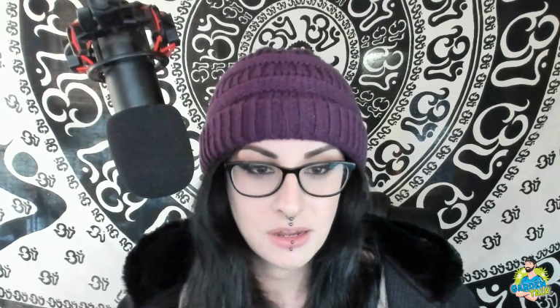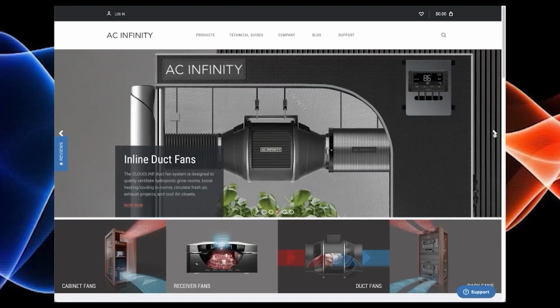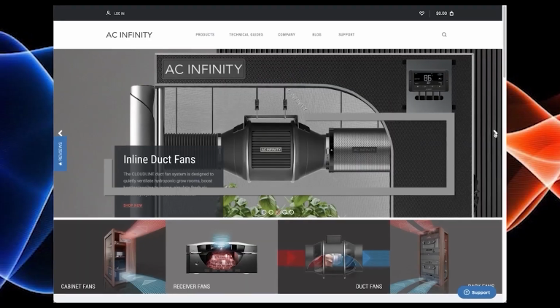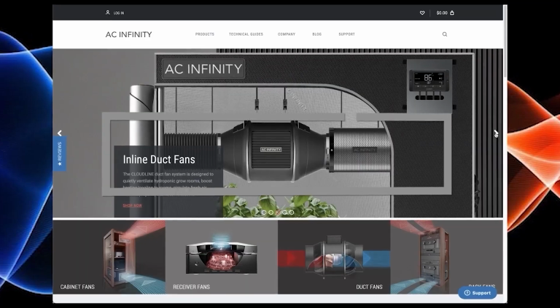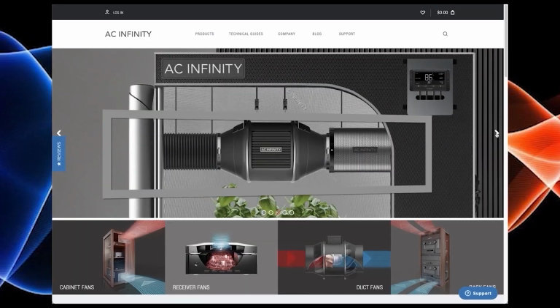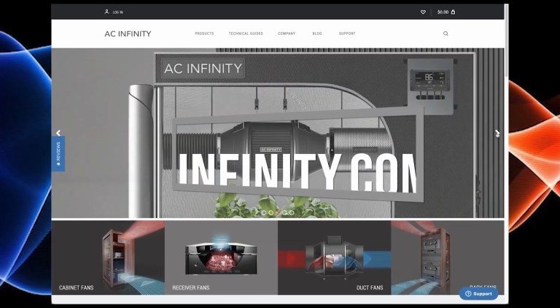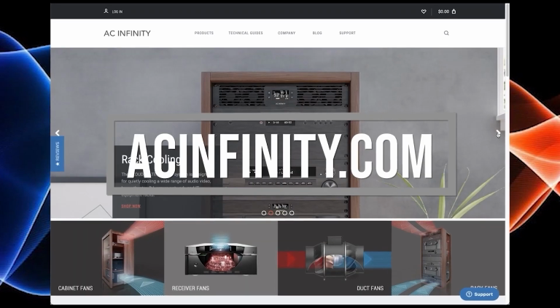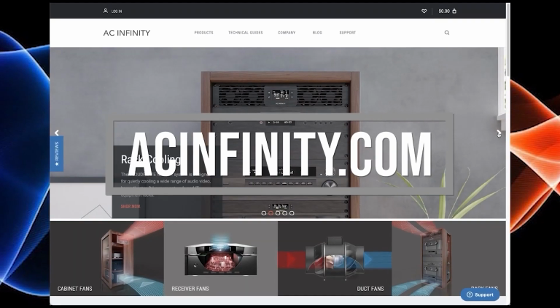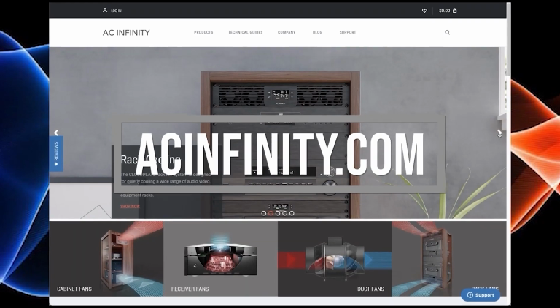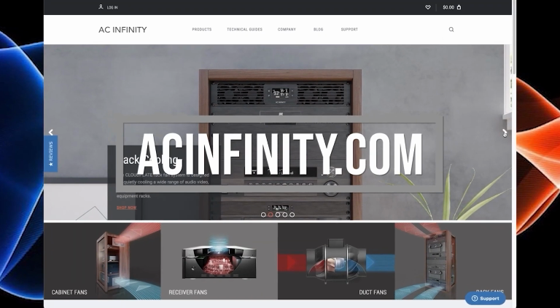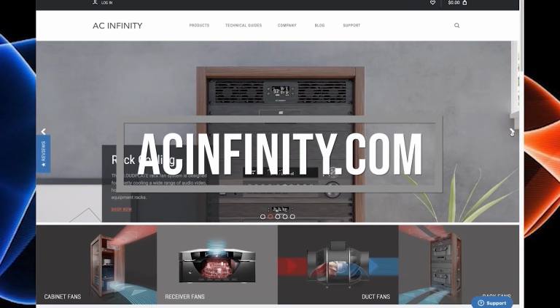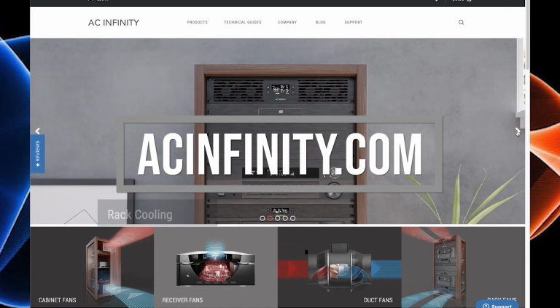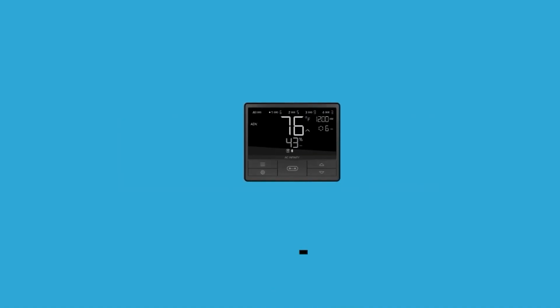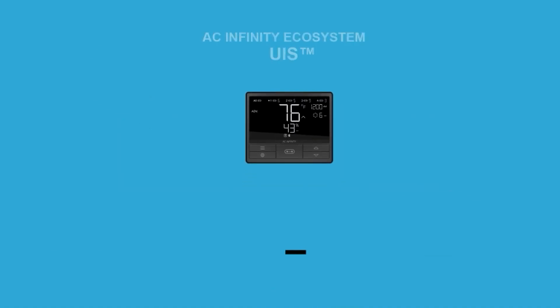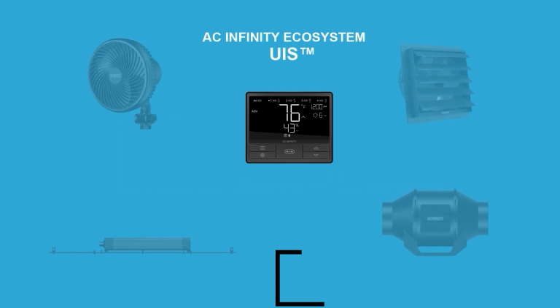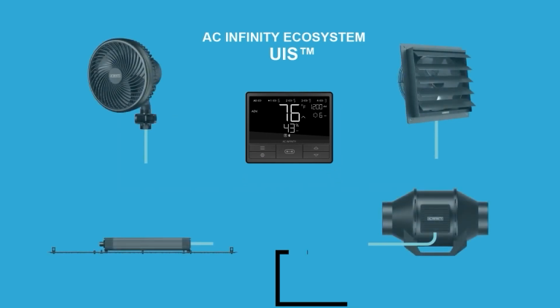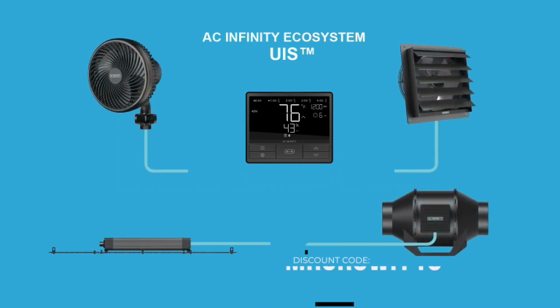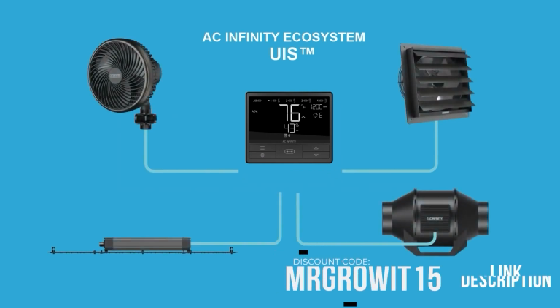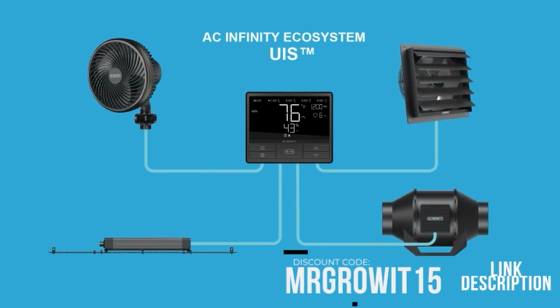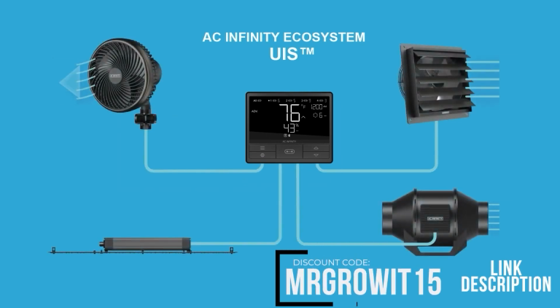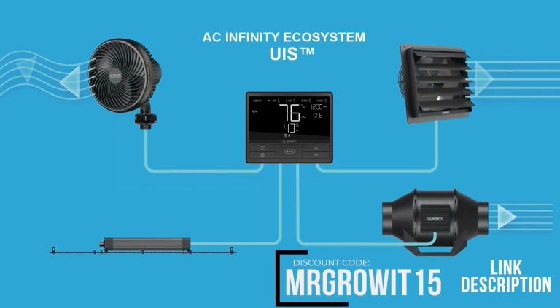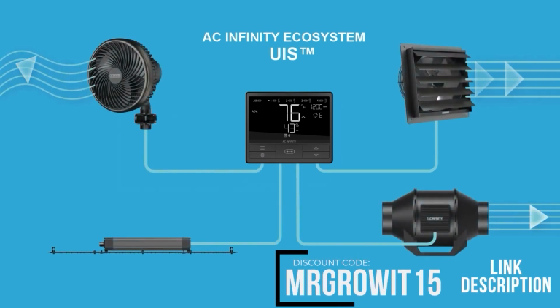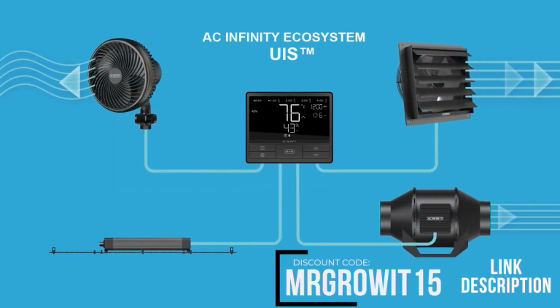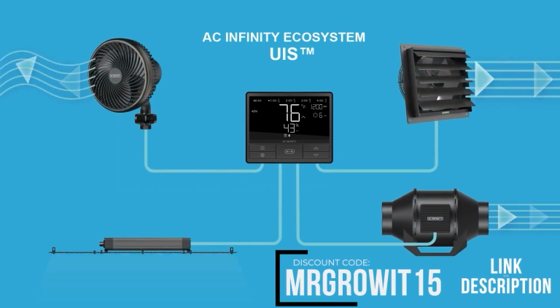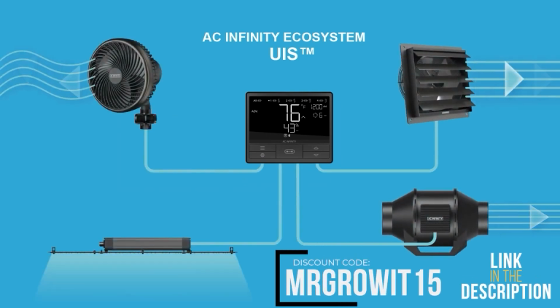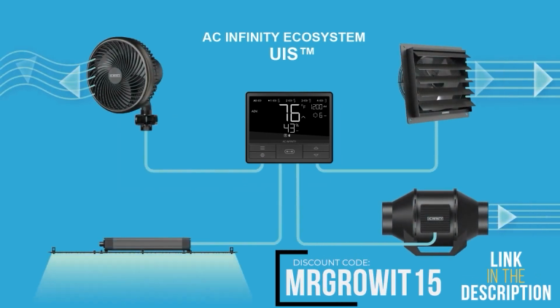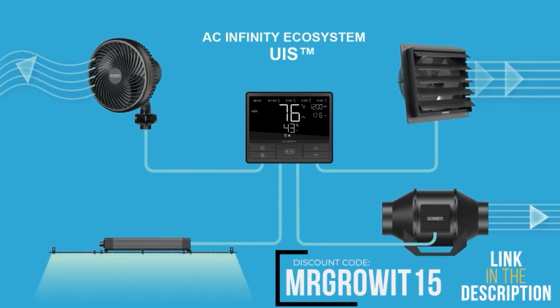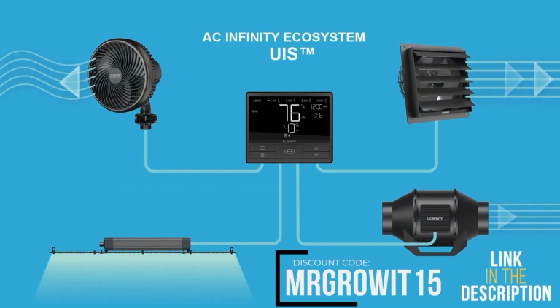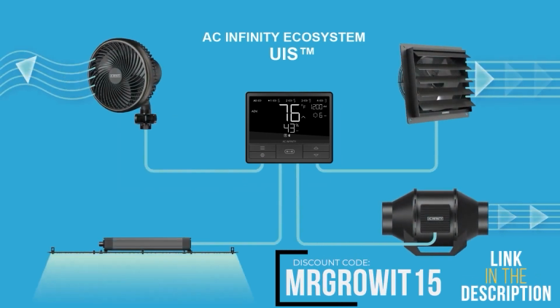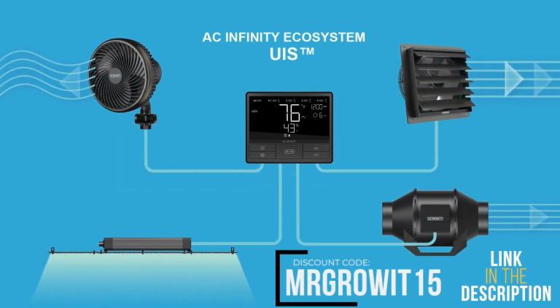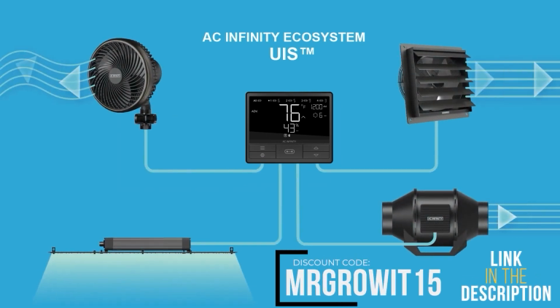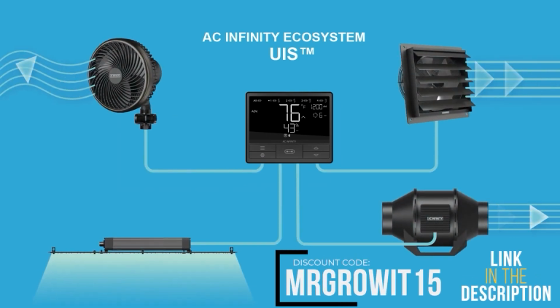This clip is brought to you by AC Infinity. Use discount code MRGROW15 to save on any of their products.